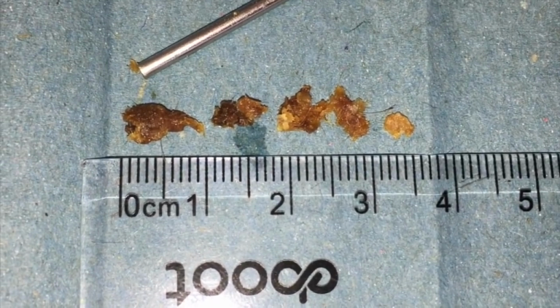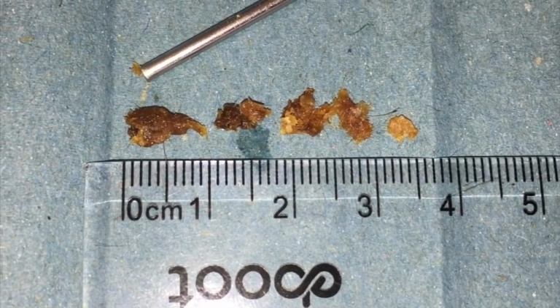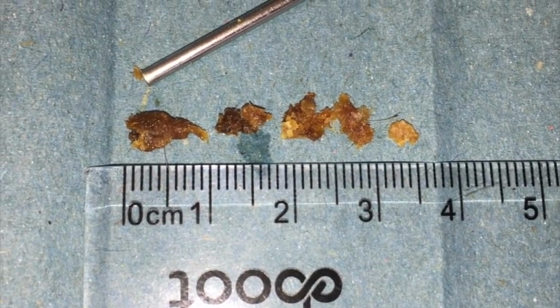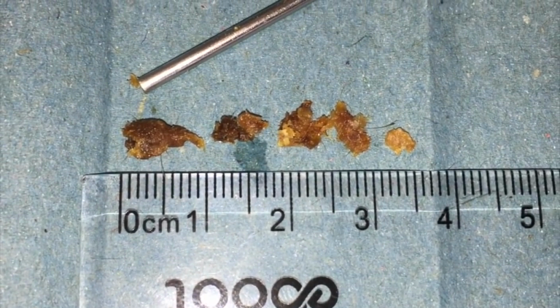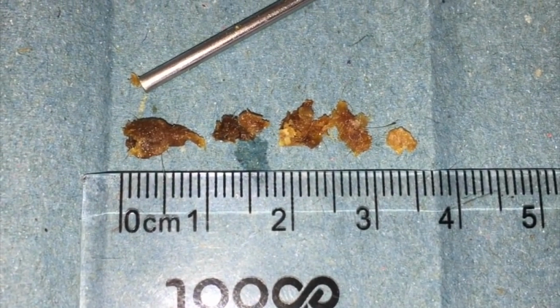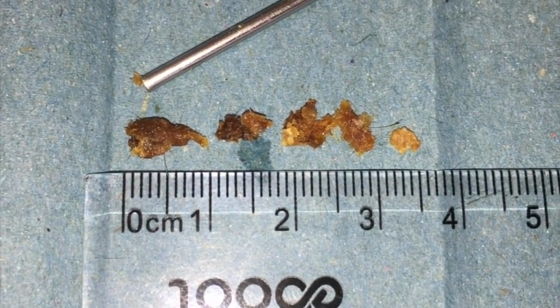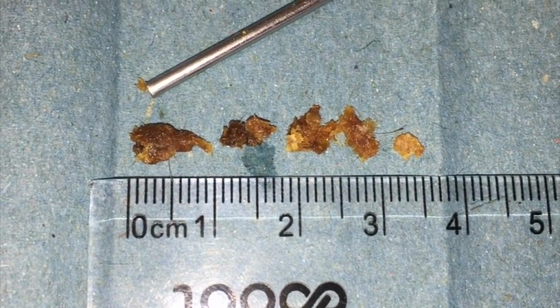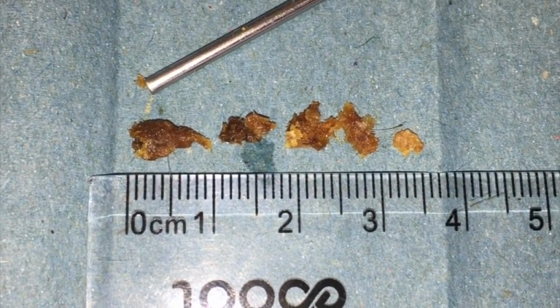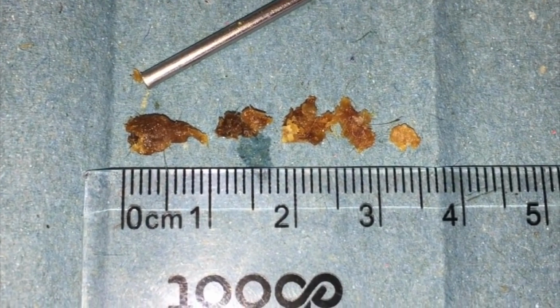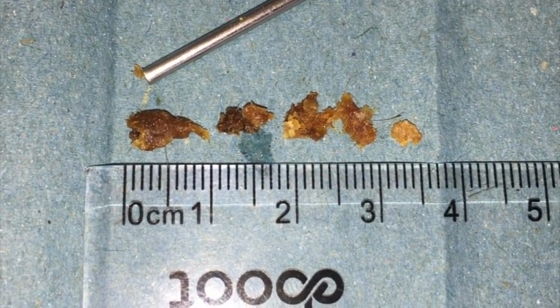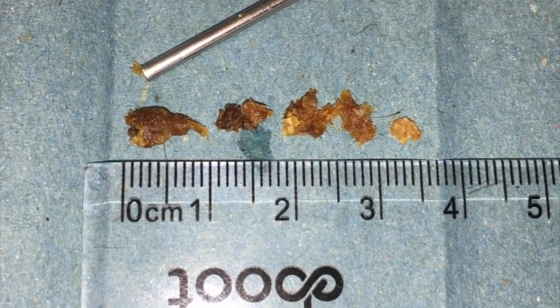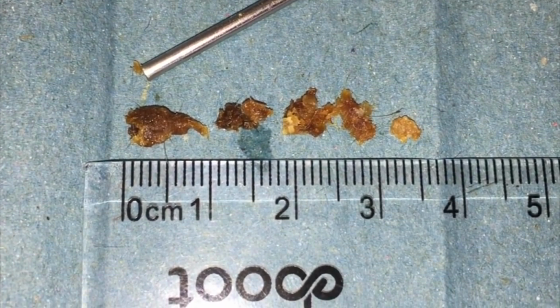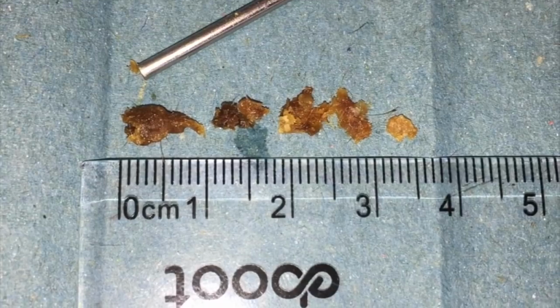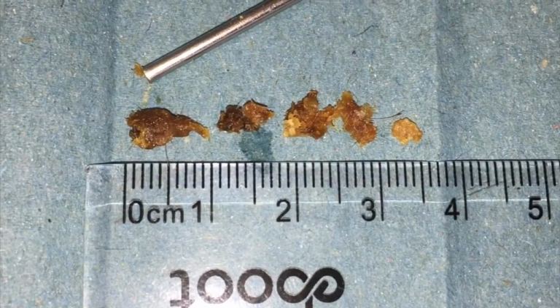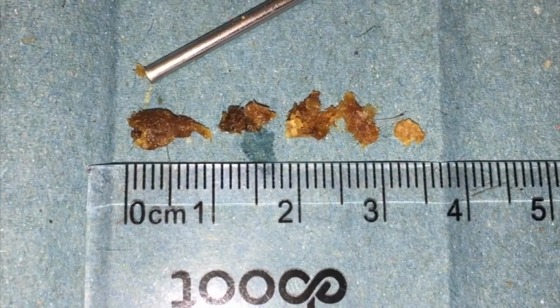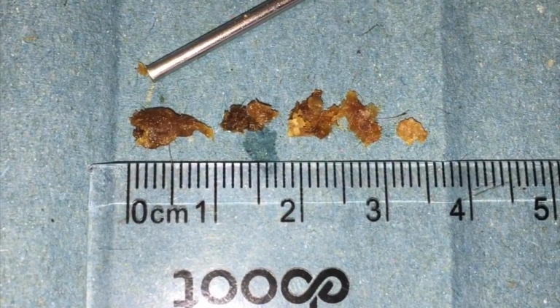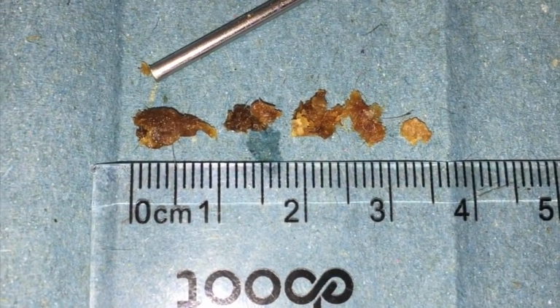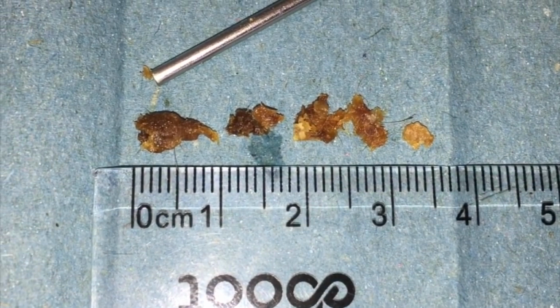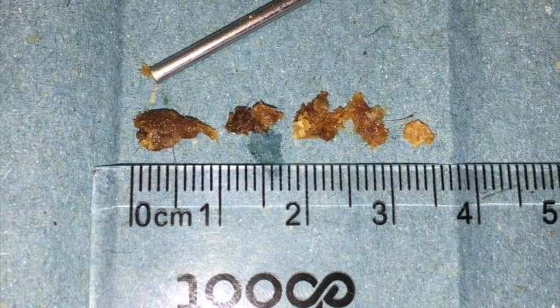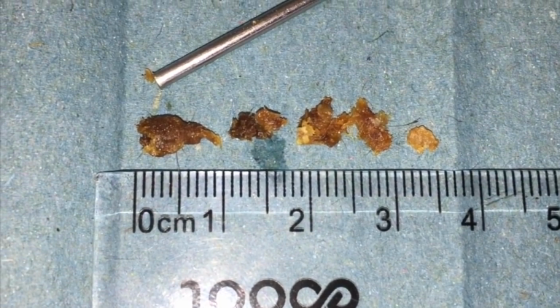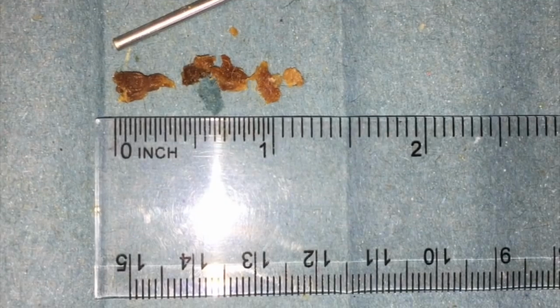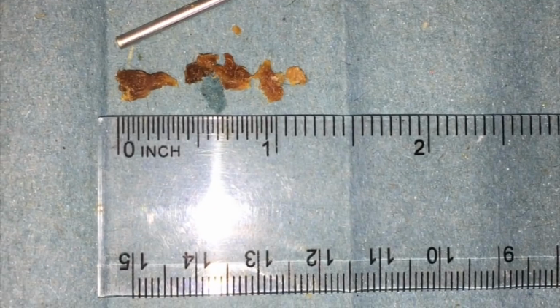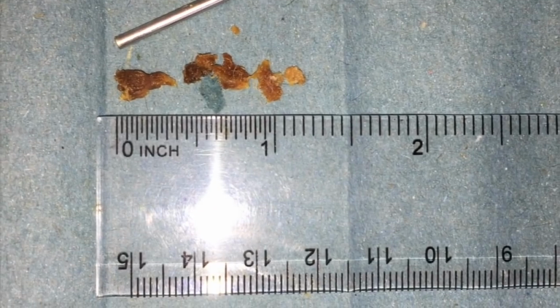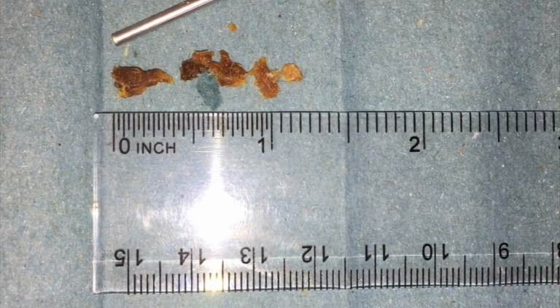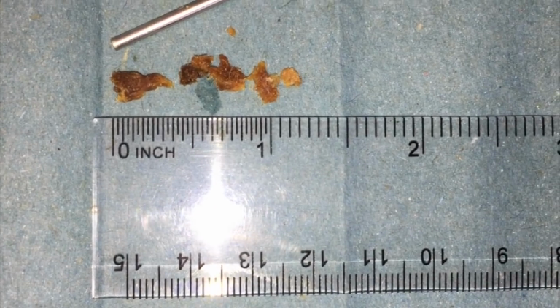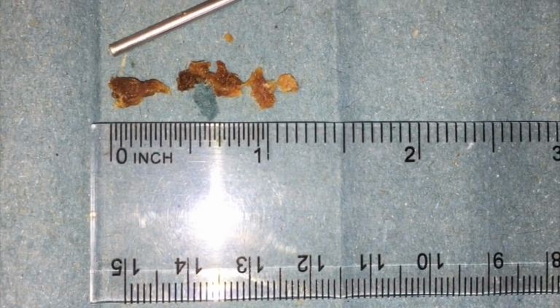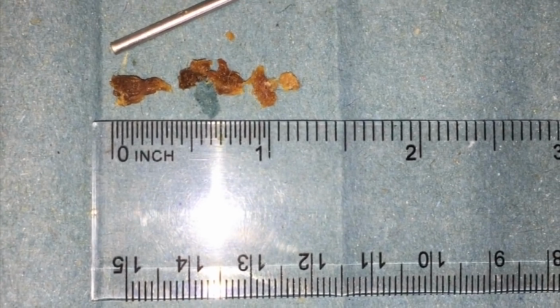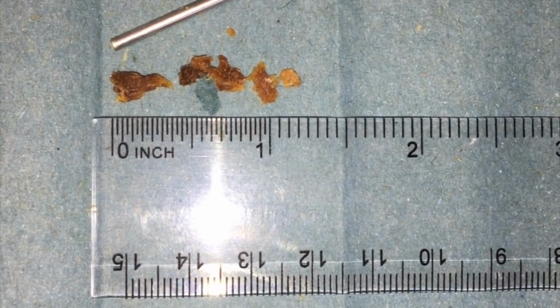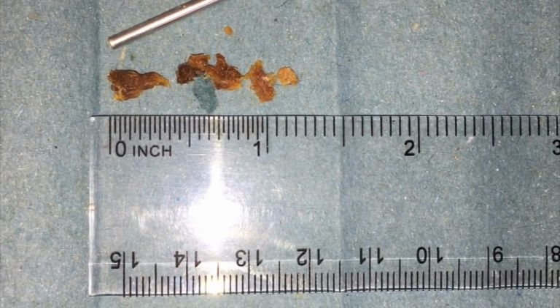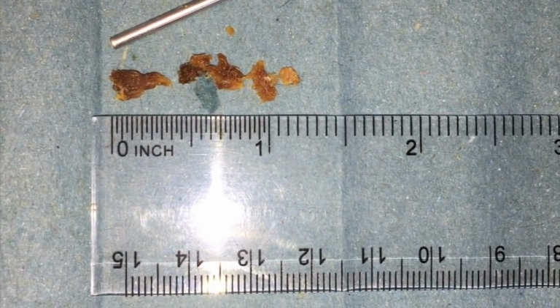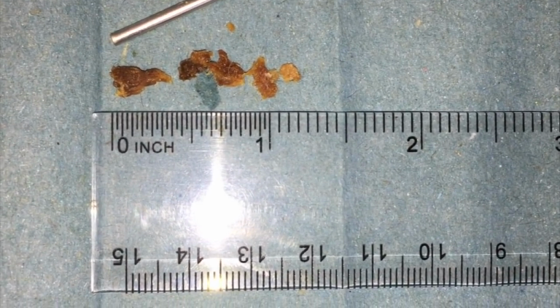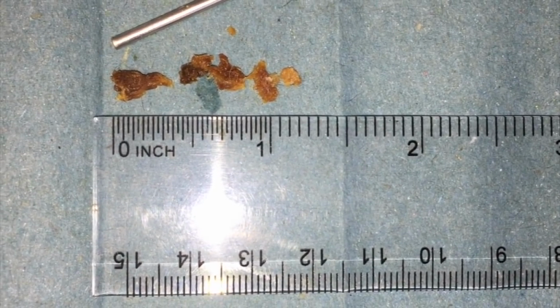So this is what we removed from both sides — lots of little smaller pieces compared to what we normally get out.